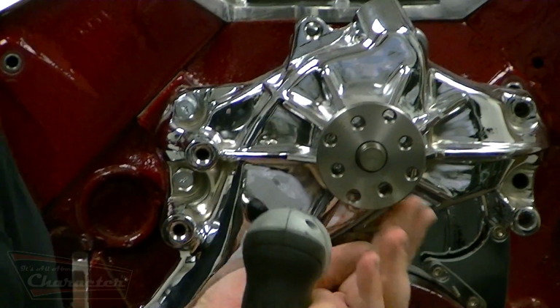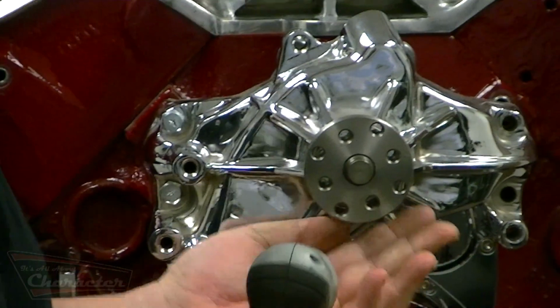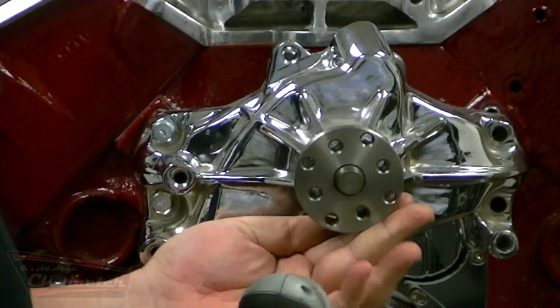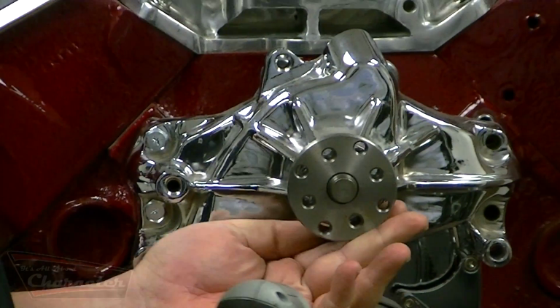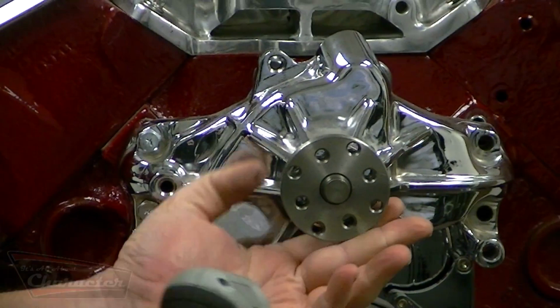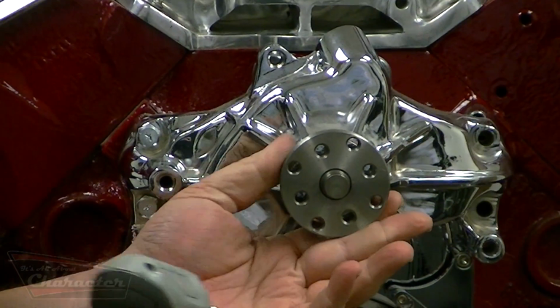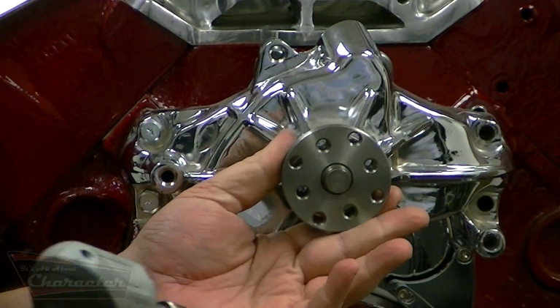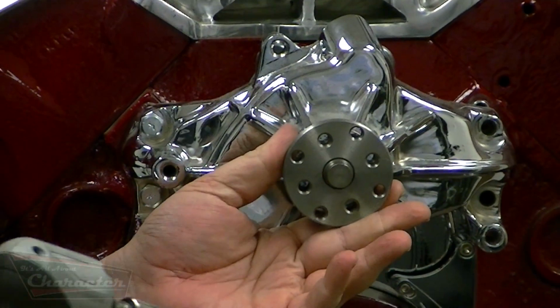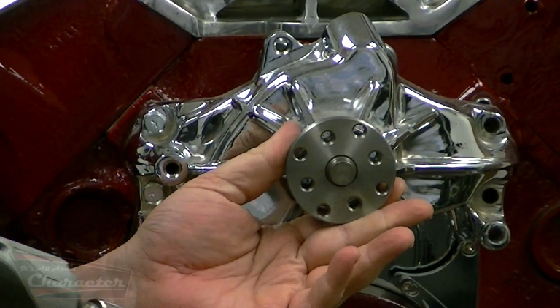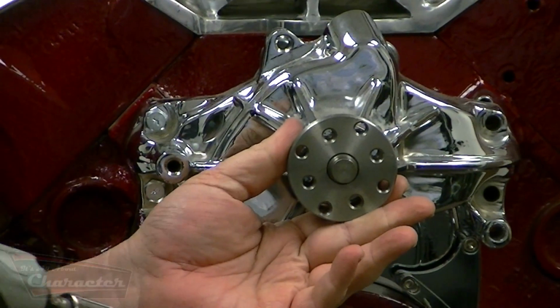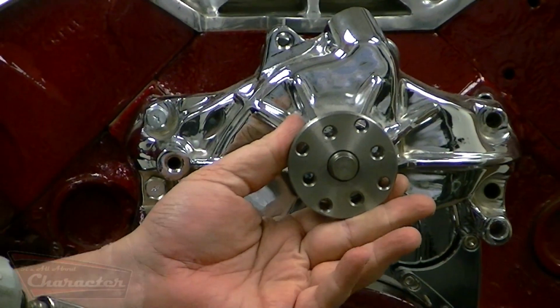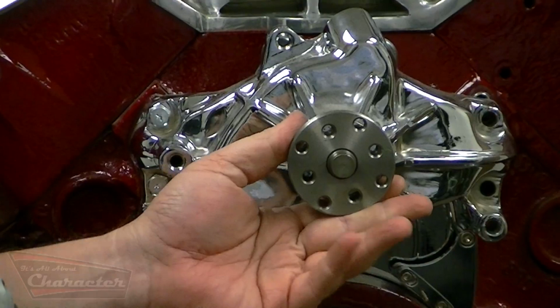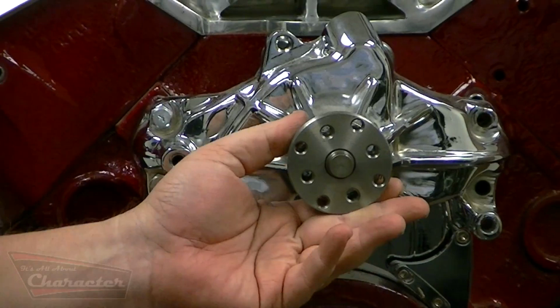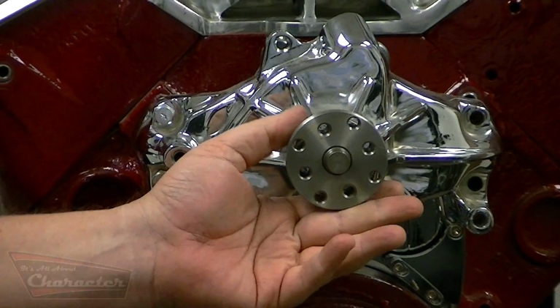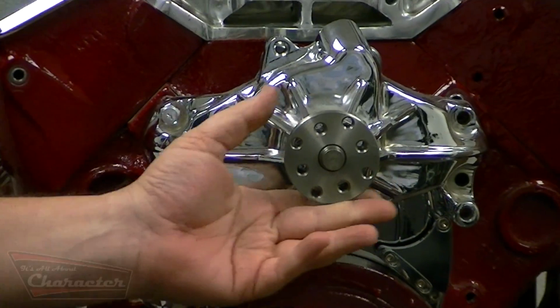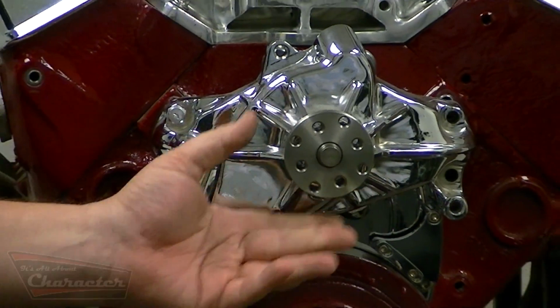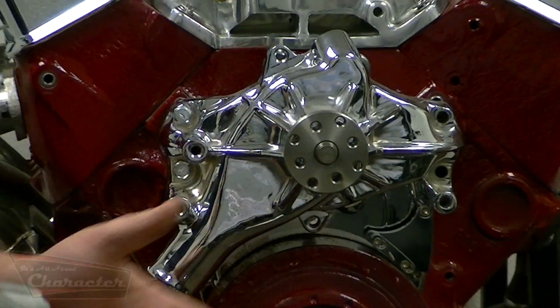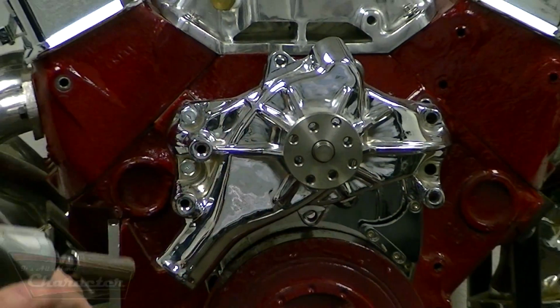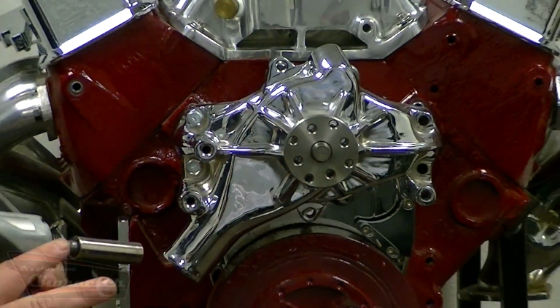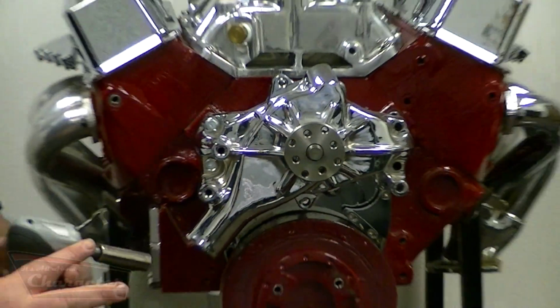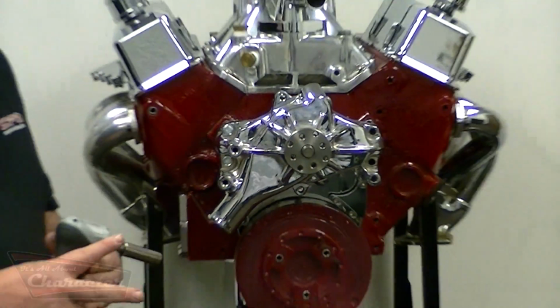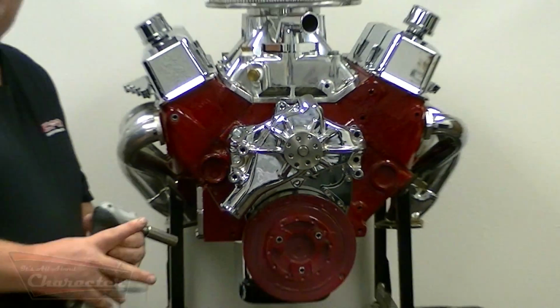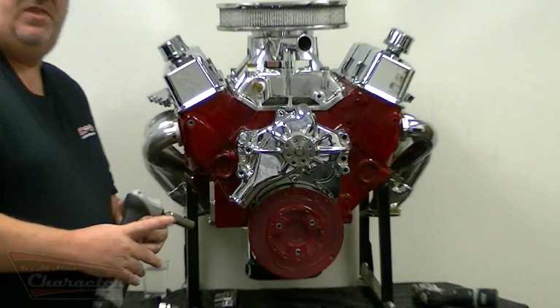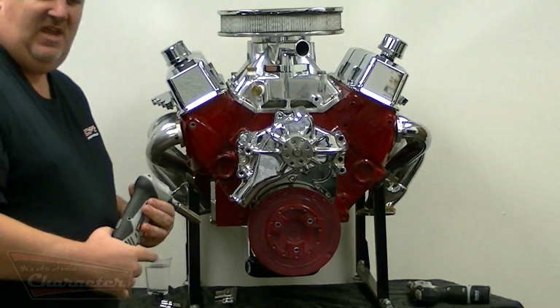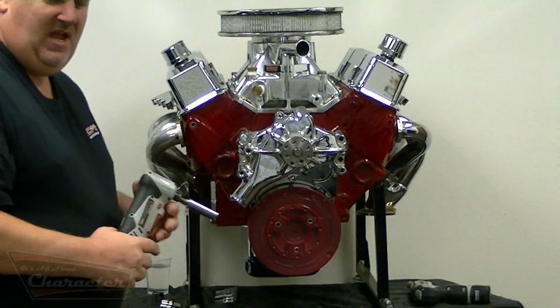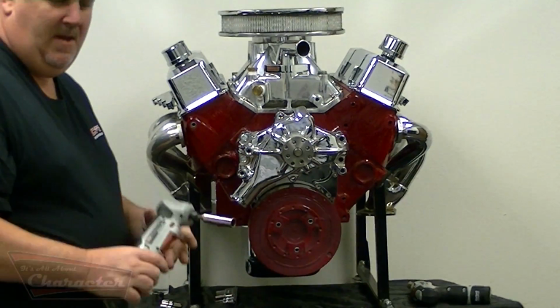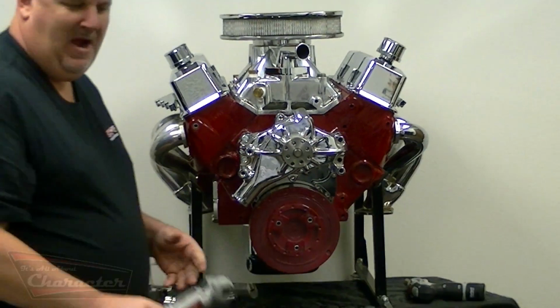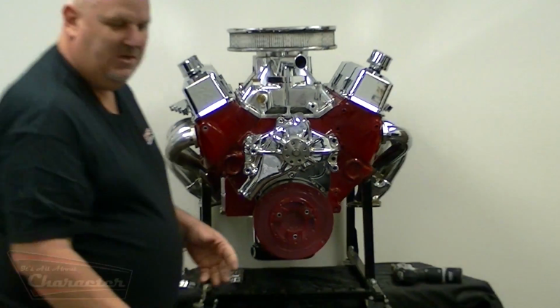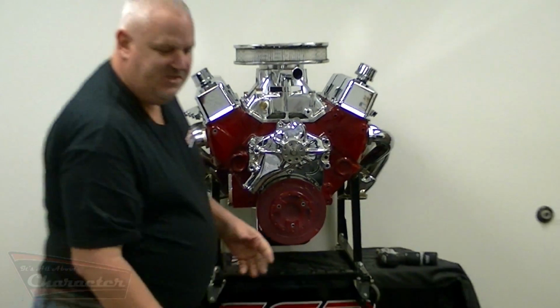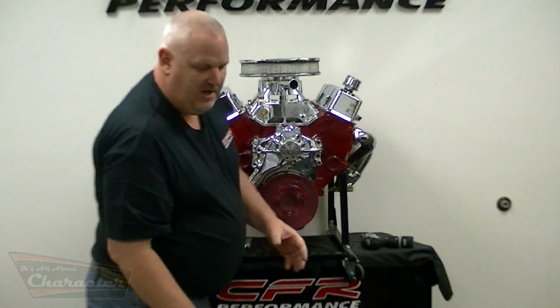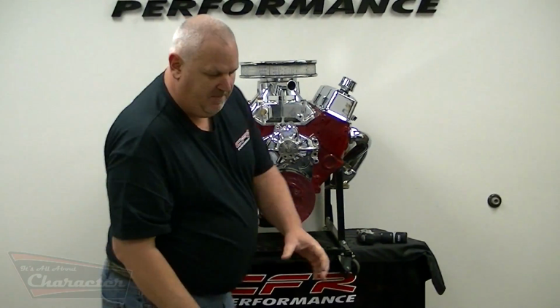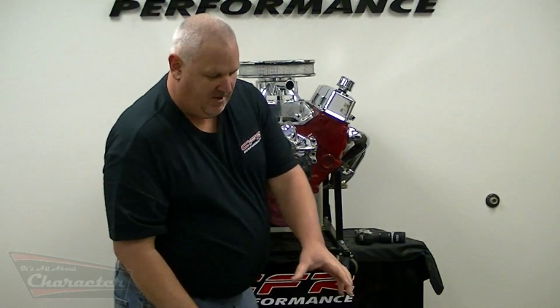With the water pump installed, you can then start with the power steering pump.